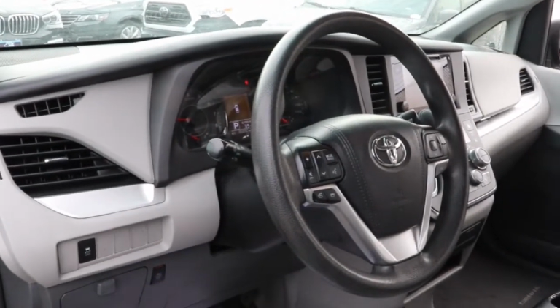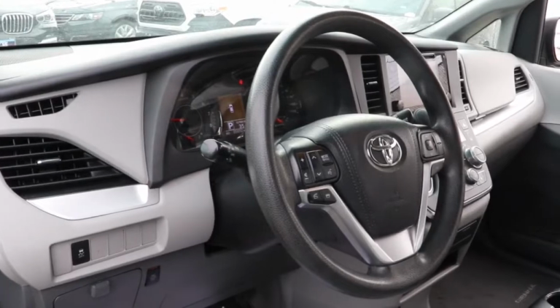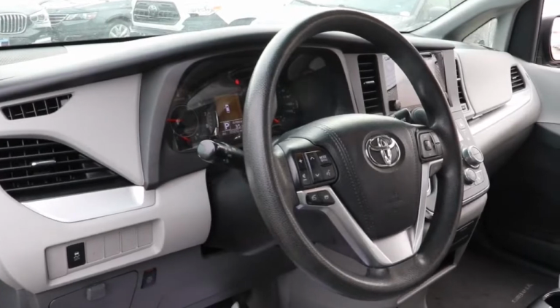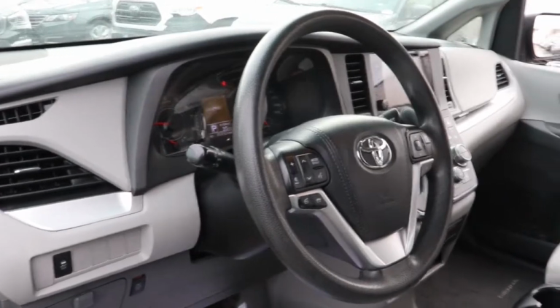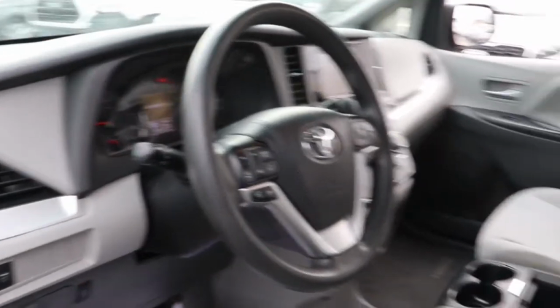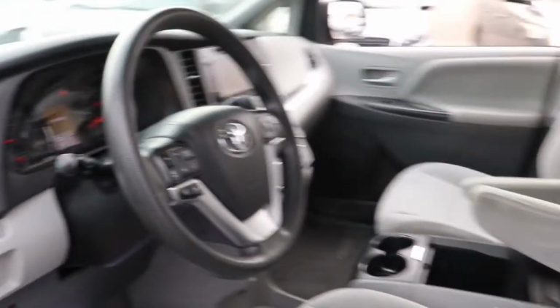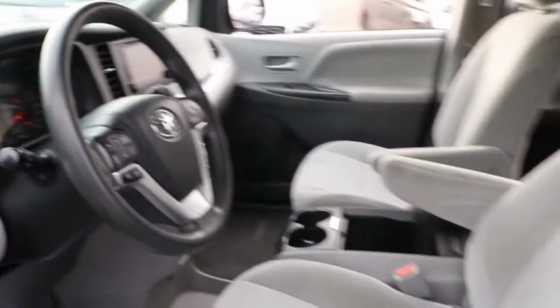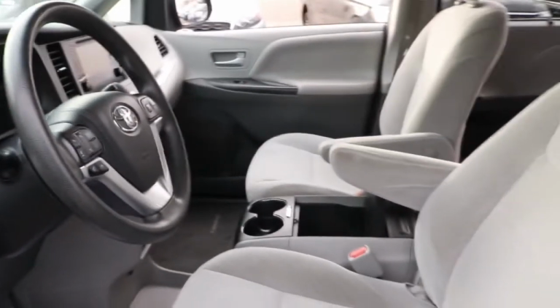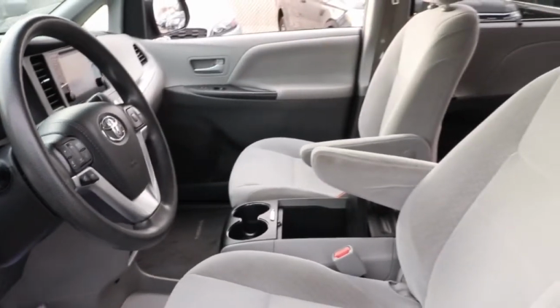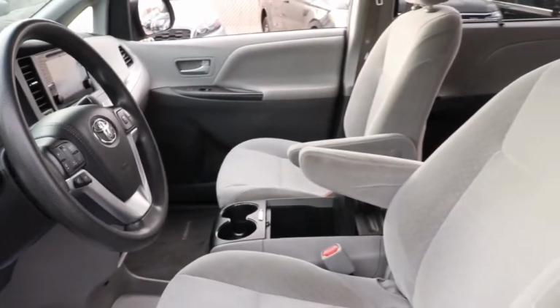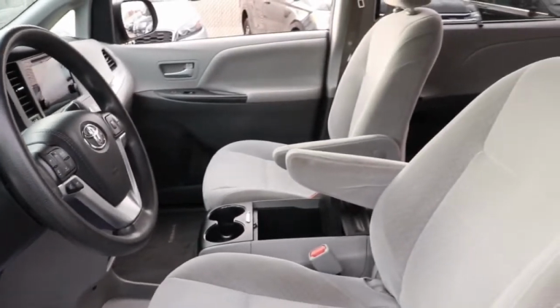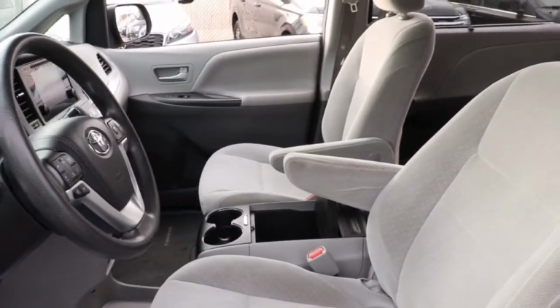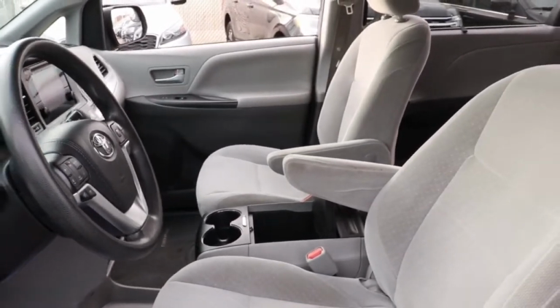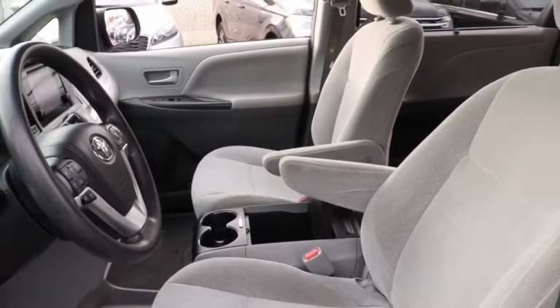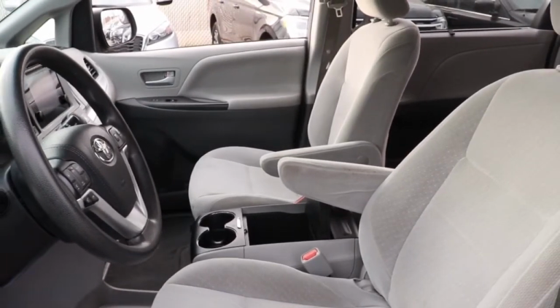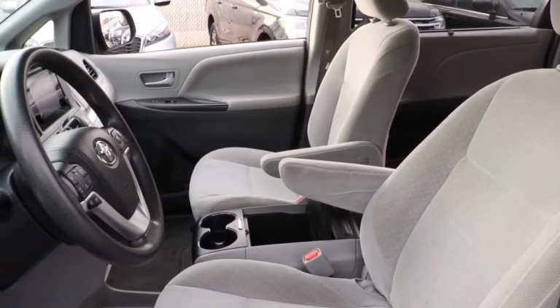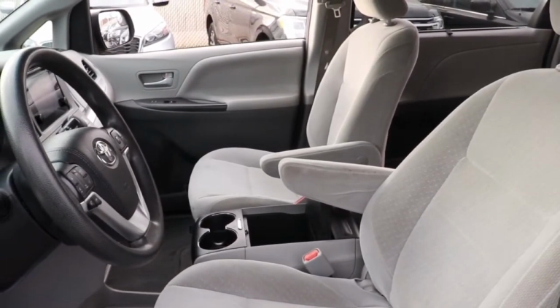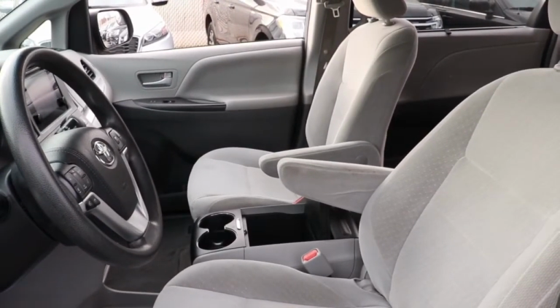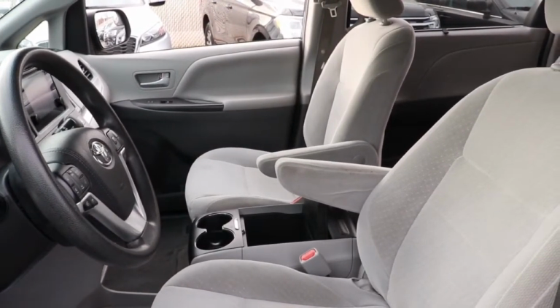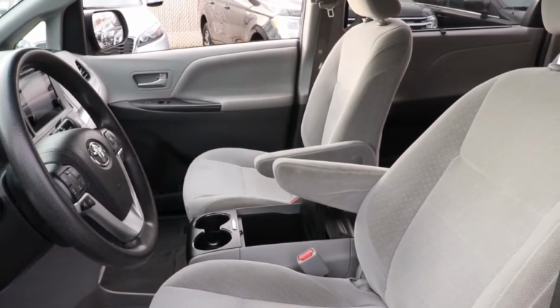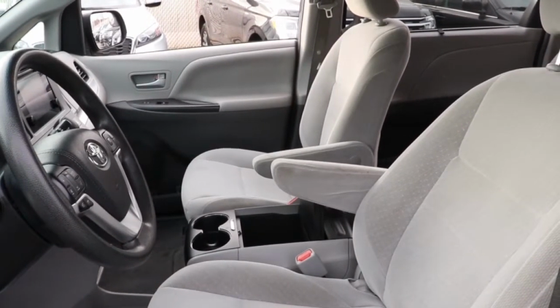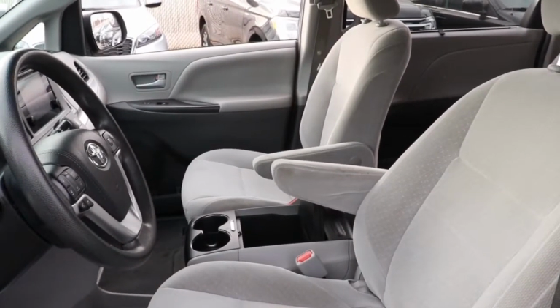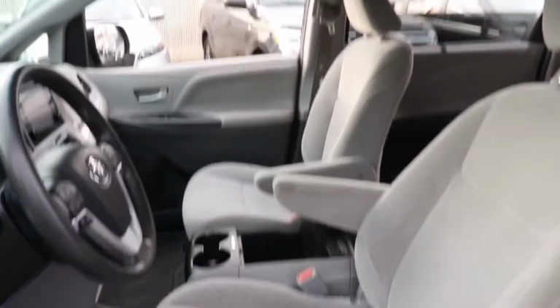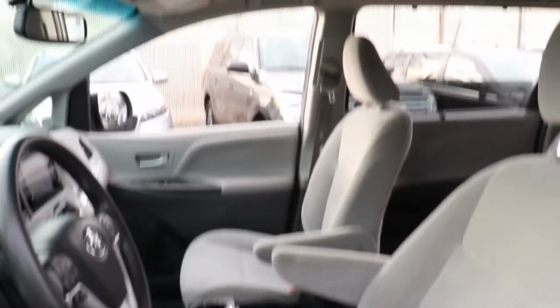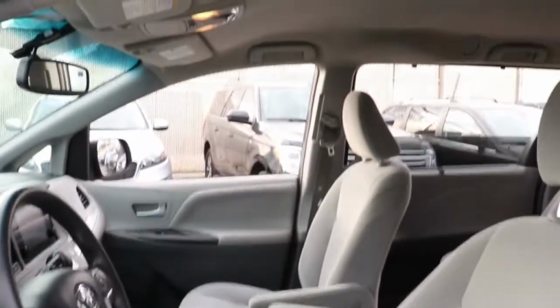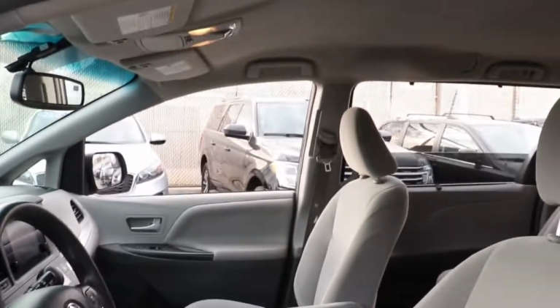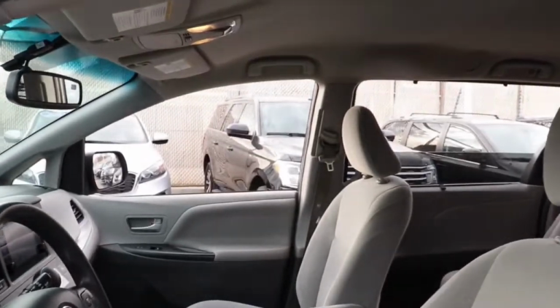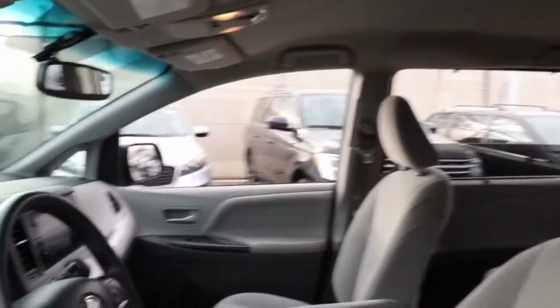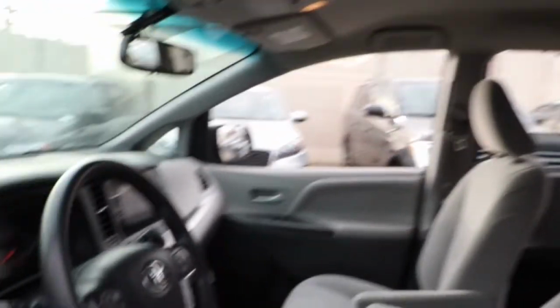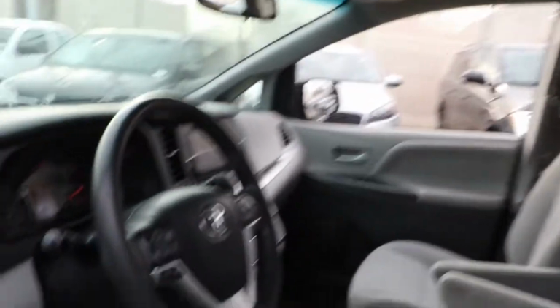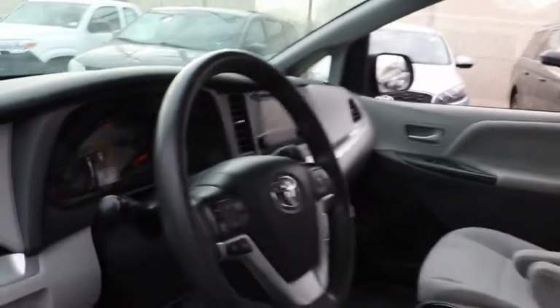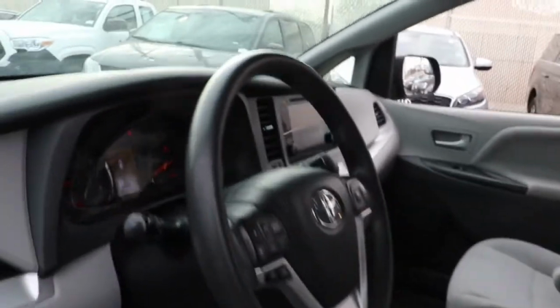Its smart technology, bold design, and smooth, powerful ride give you the confidence you need to navigate your busy life.